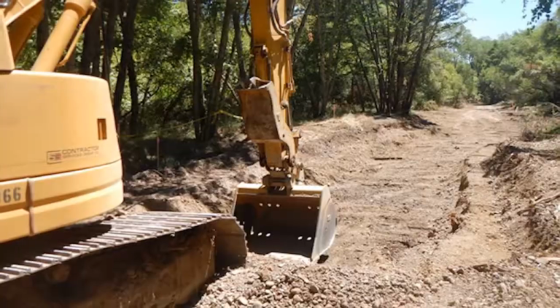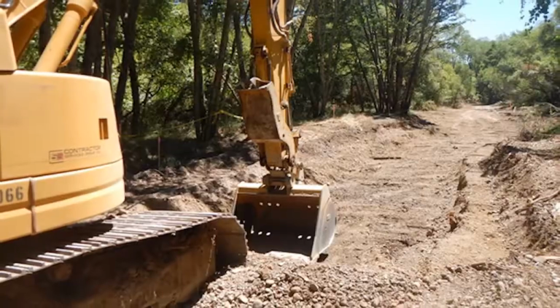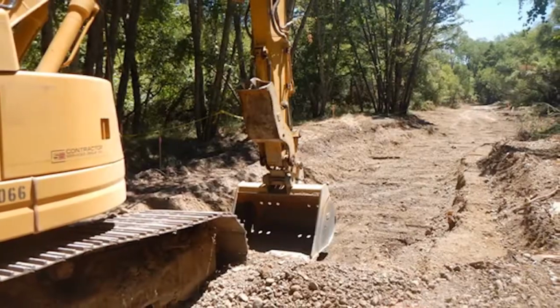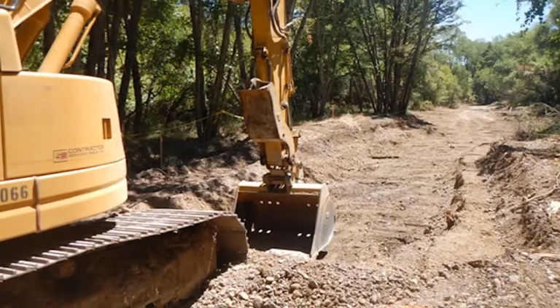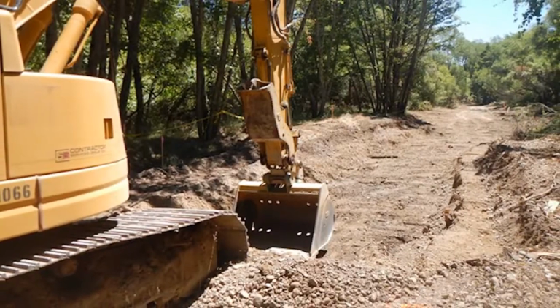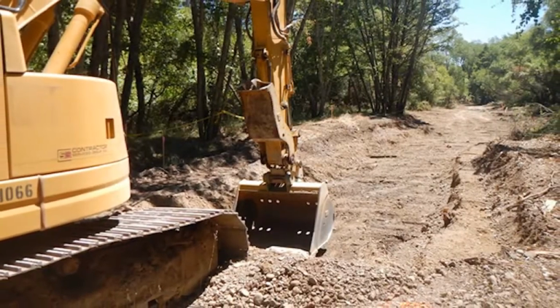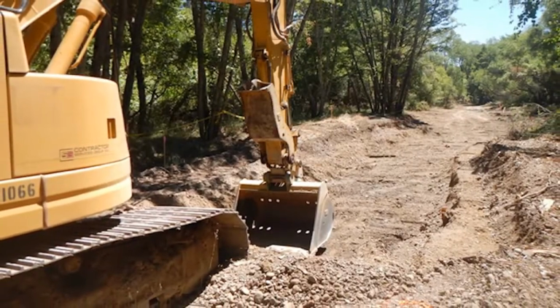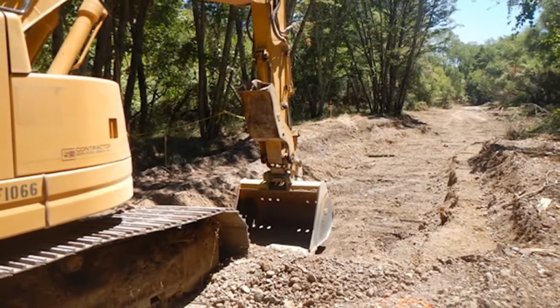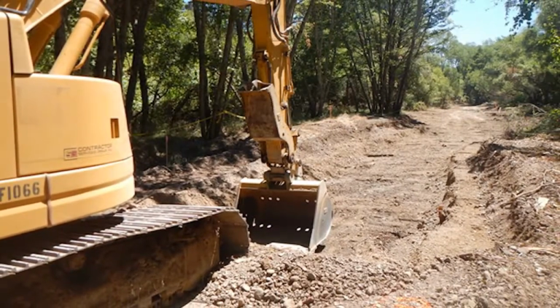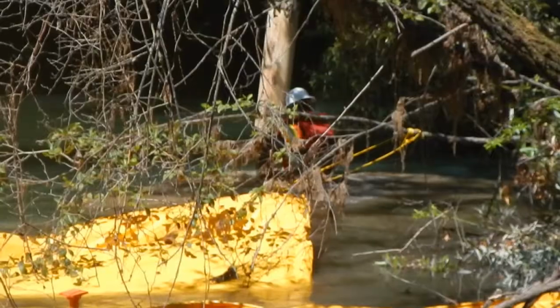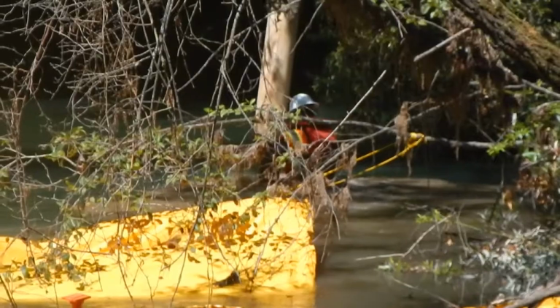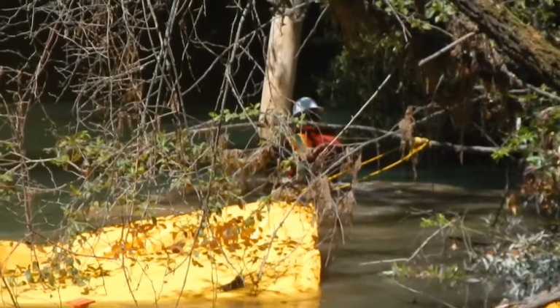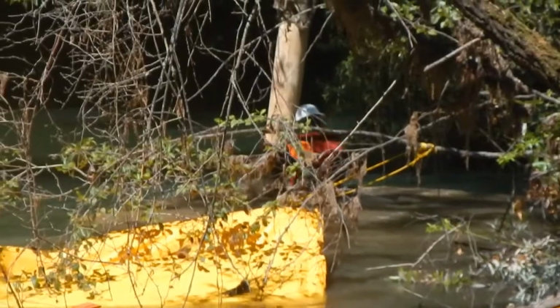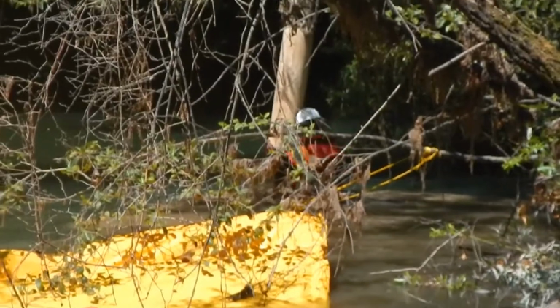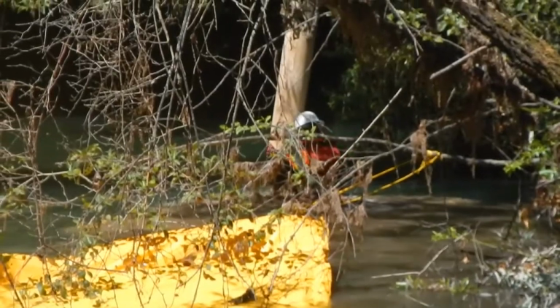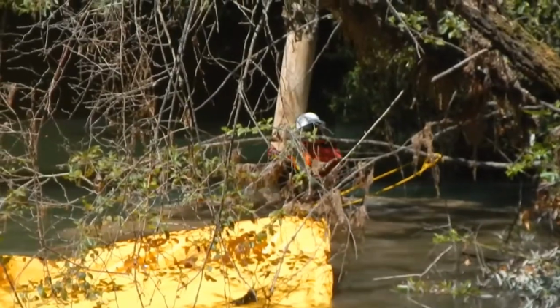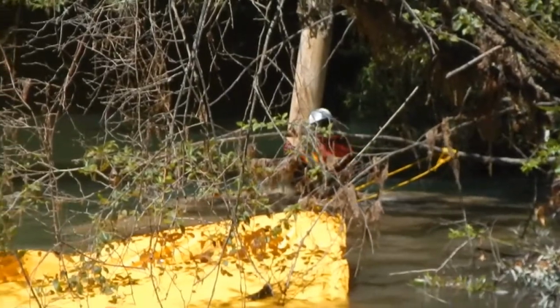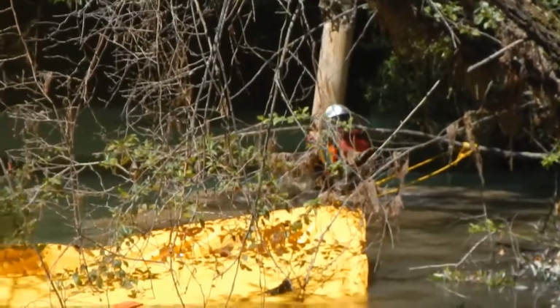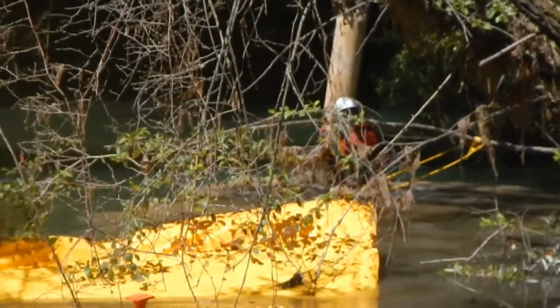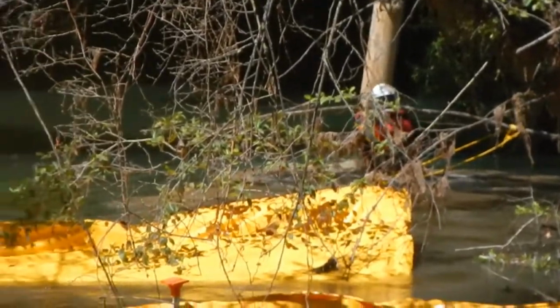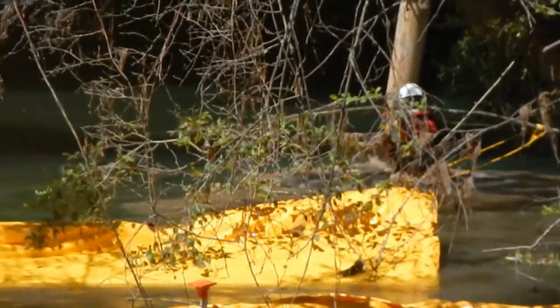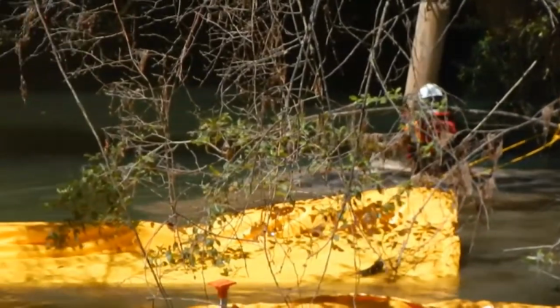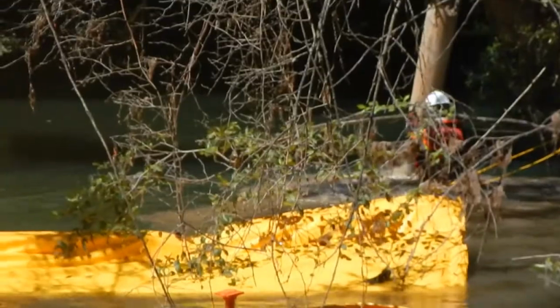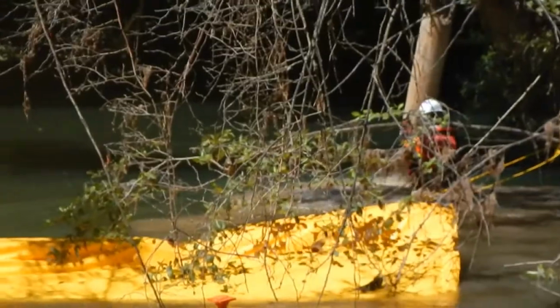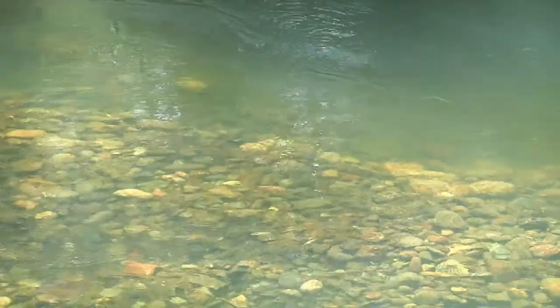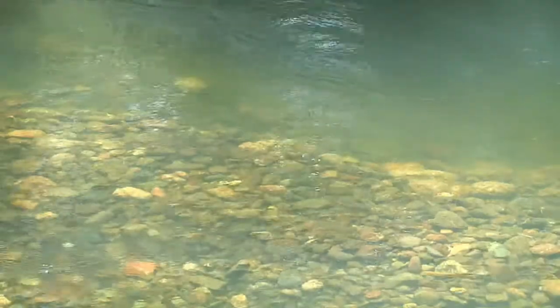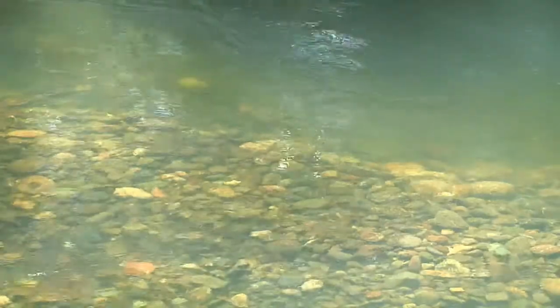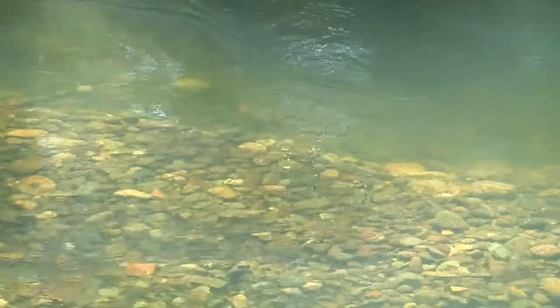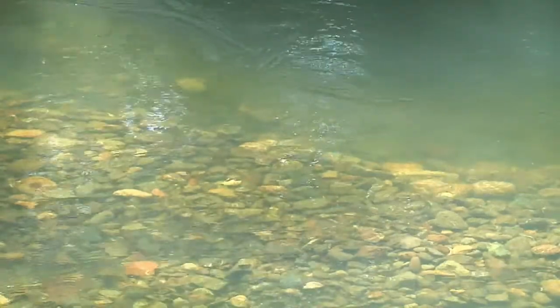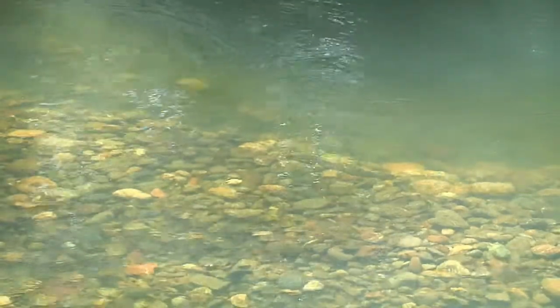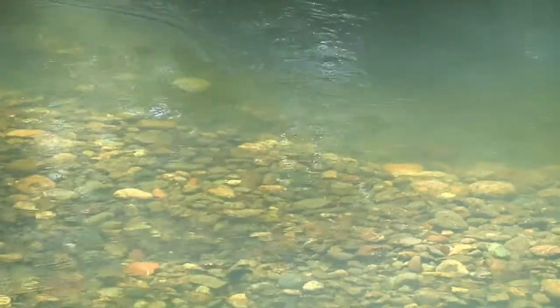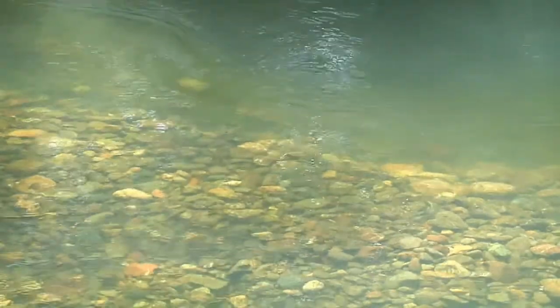After excavation, the channel was filled with two to four inches of cobblestone for armoring purposes and to form a habitat for fish to spawn in.